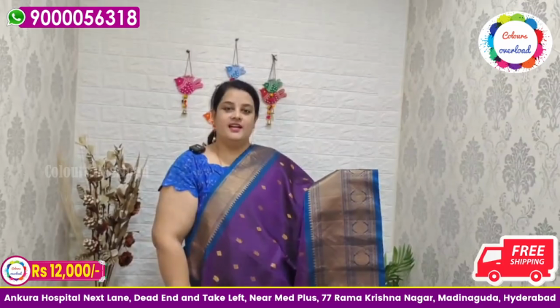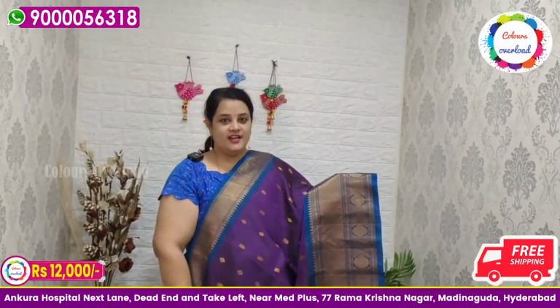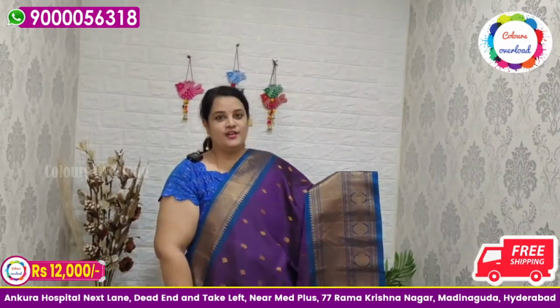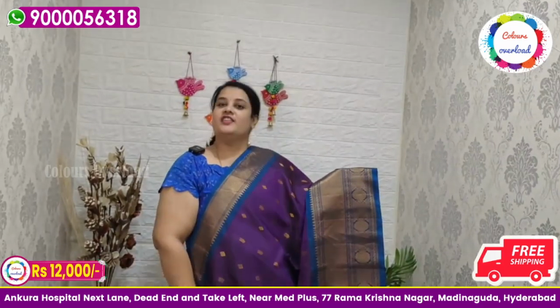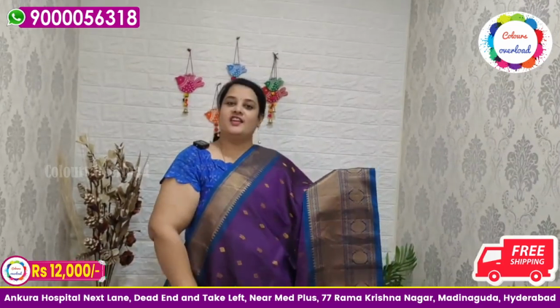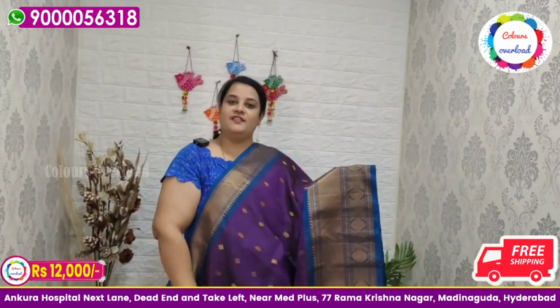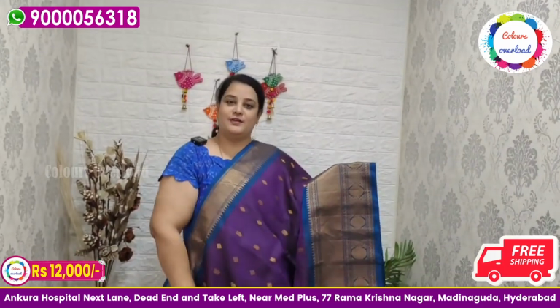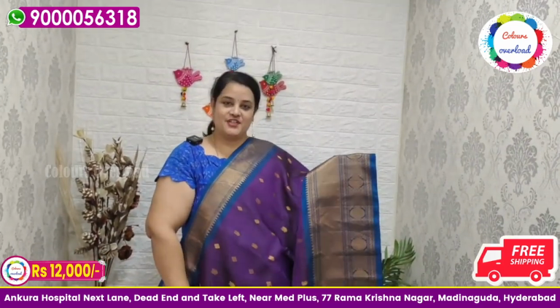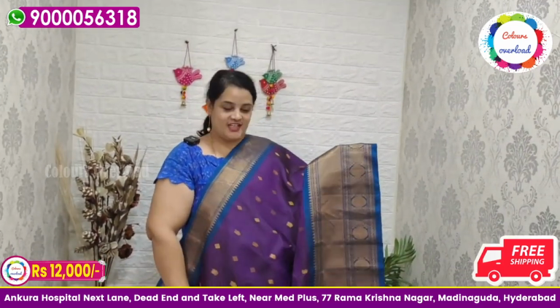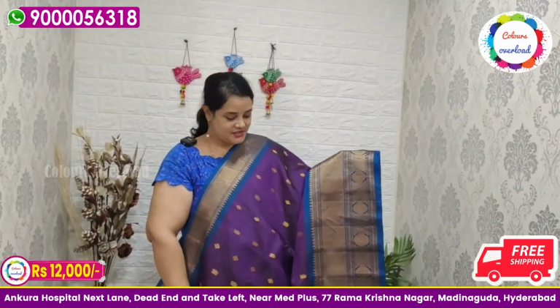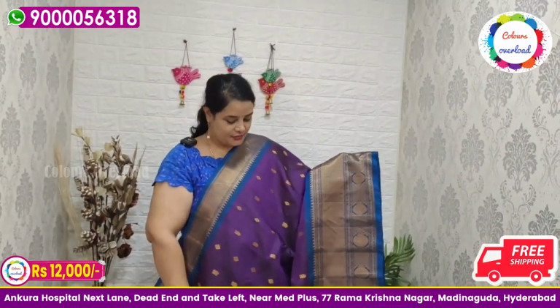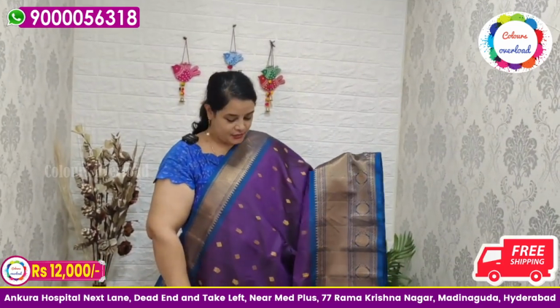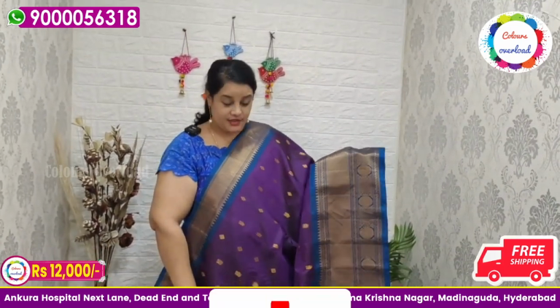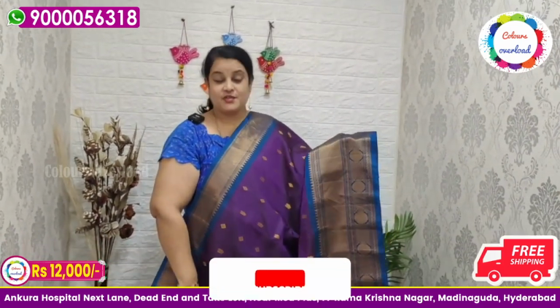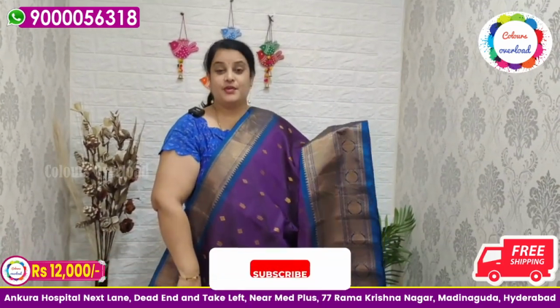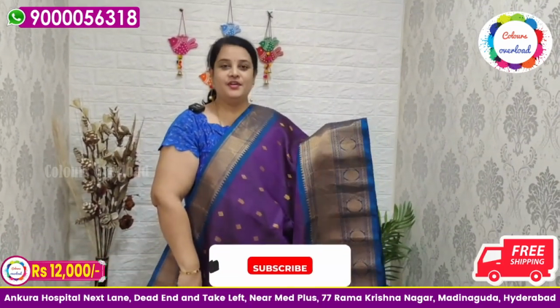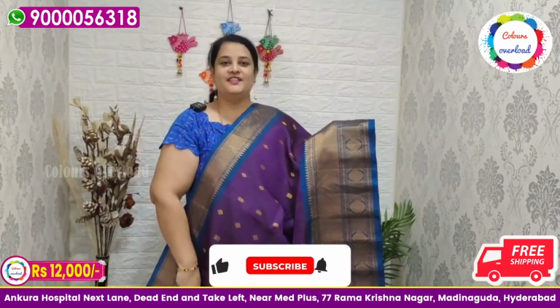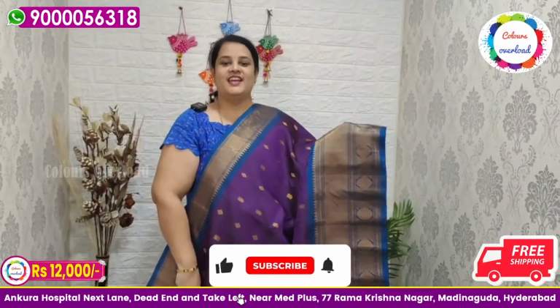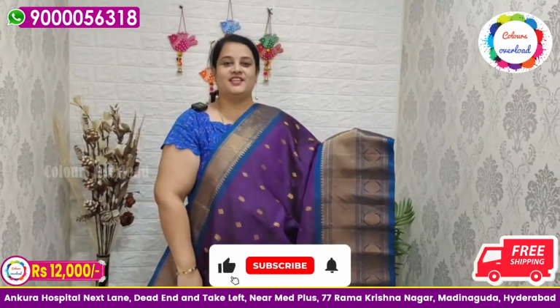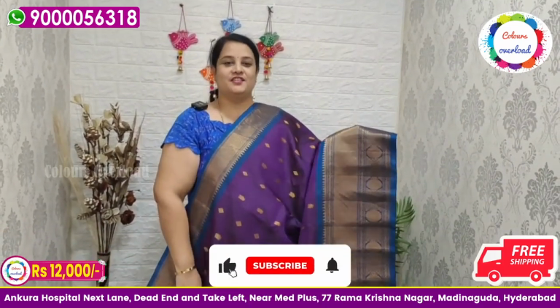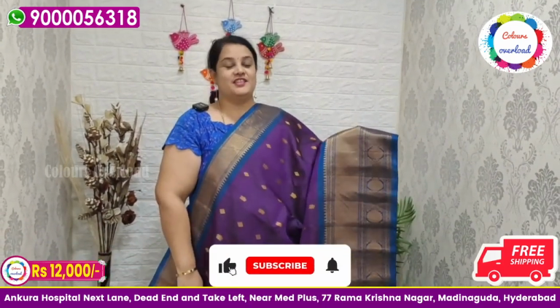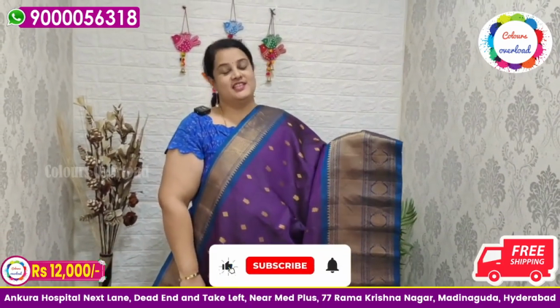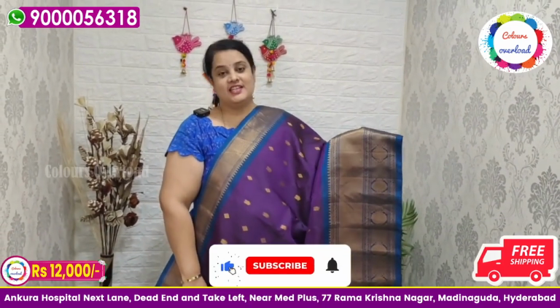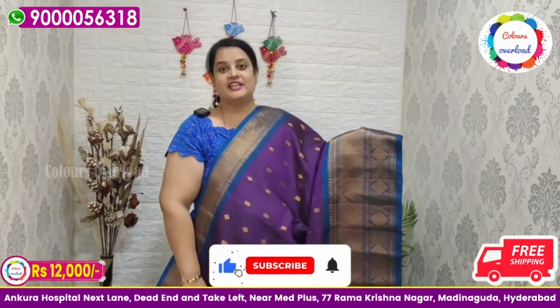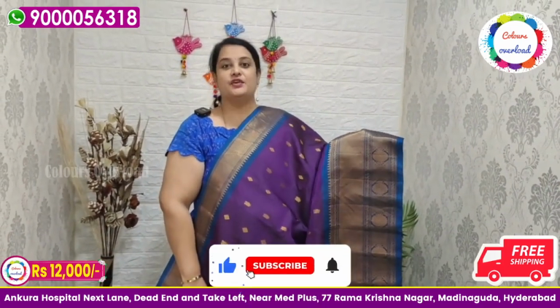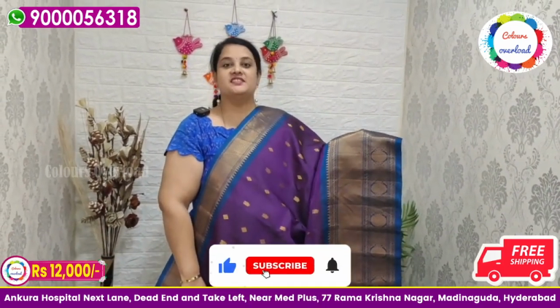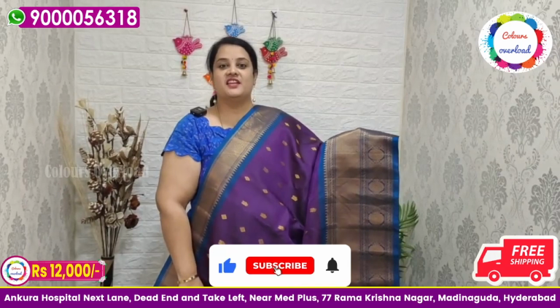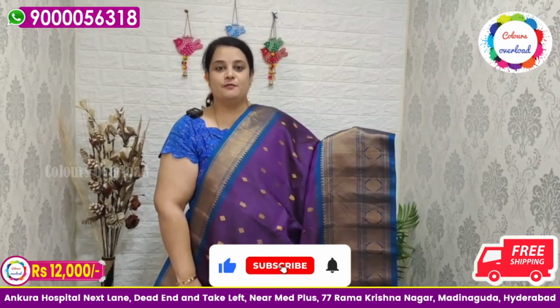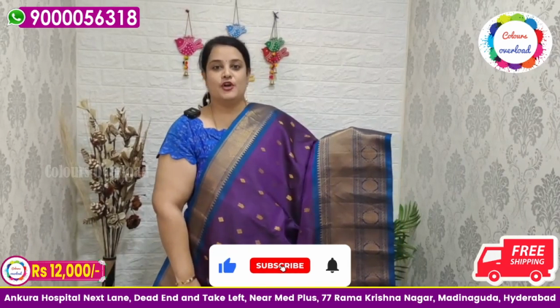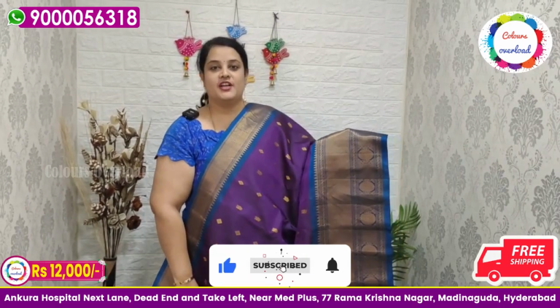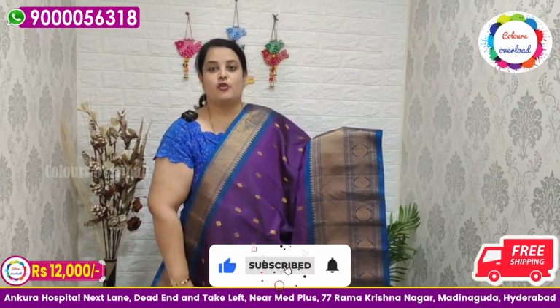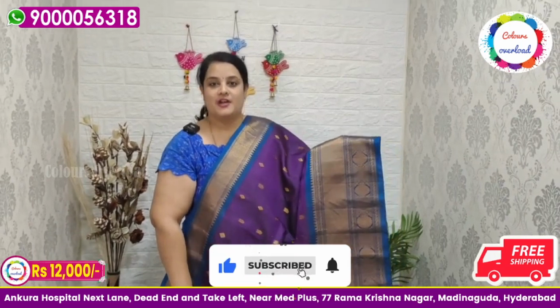Hello everyone, welcome to Colors Overload. This is a beautiful collection of Gadwal Self Border Long Borders.